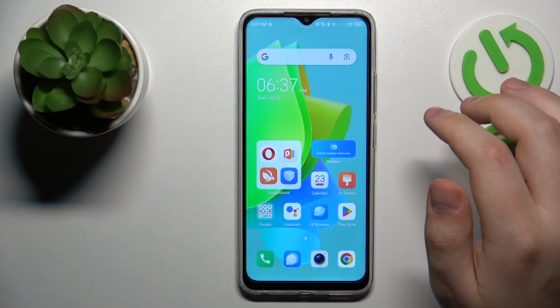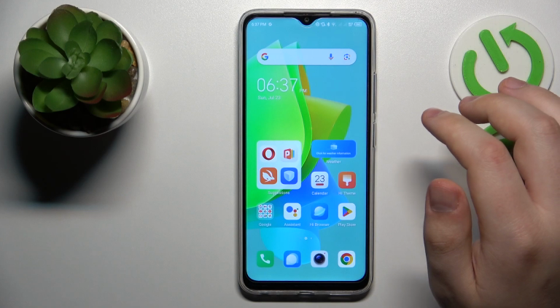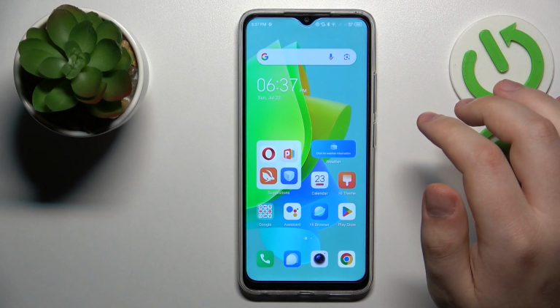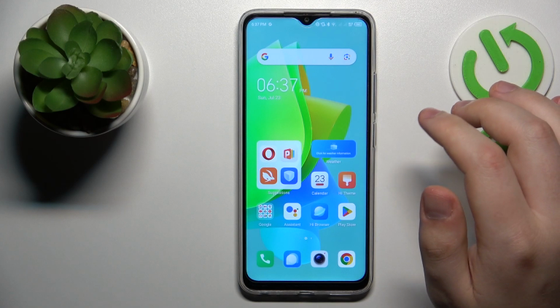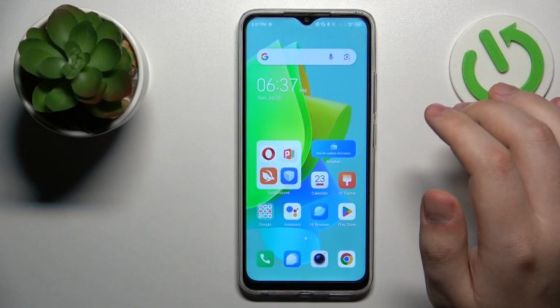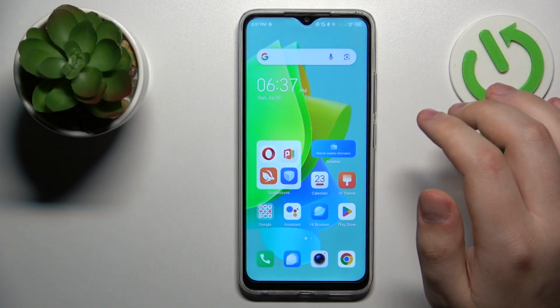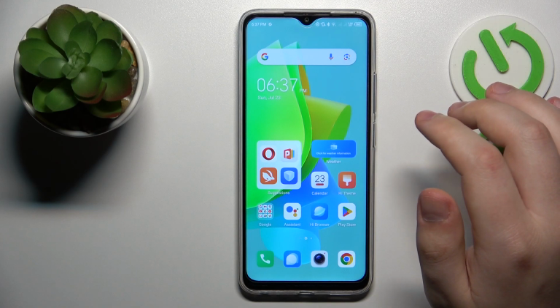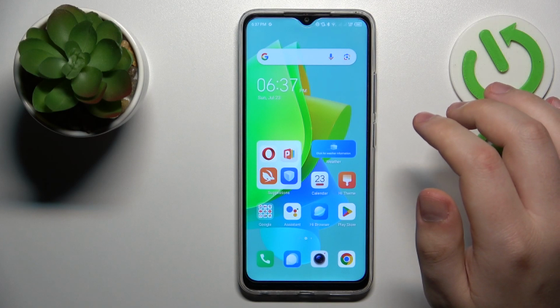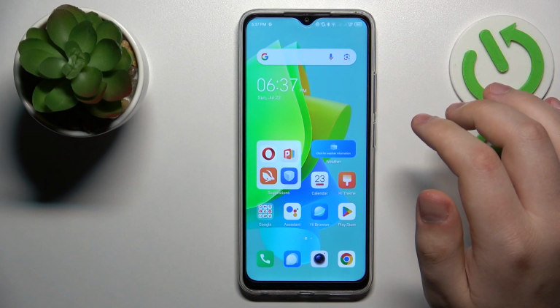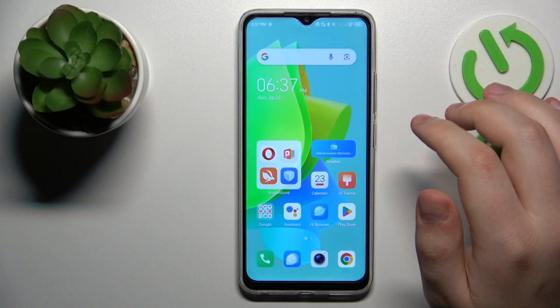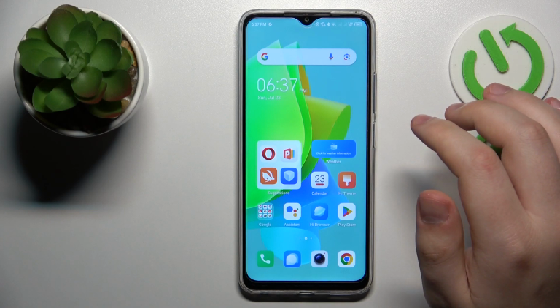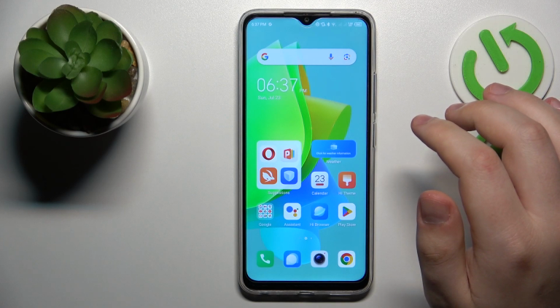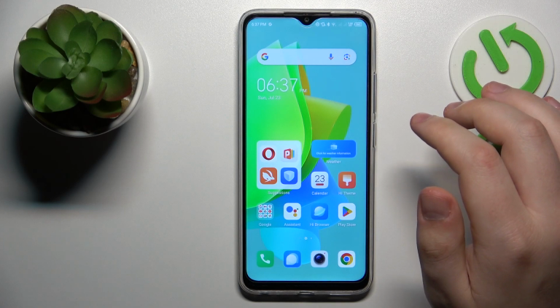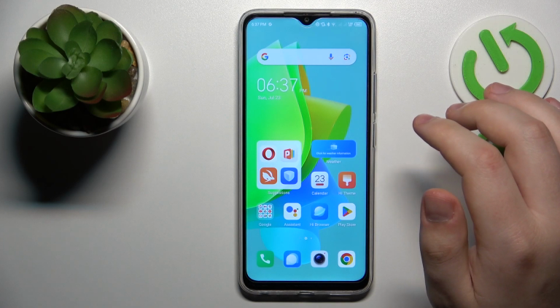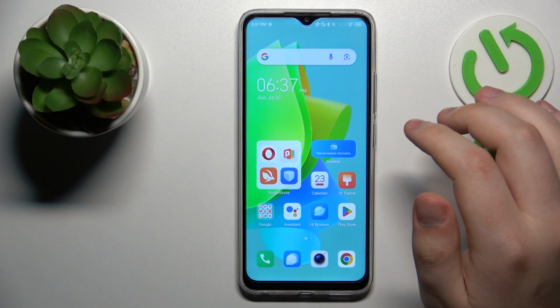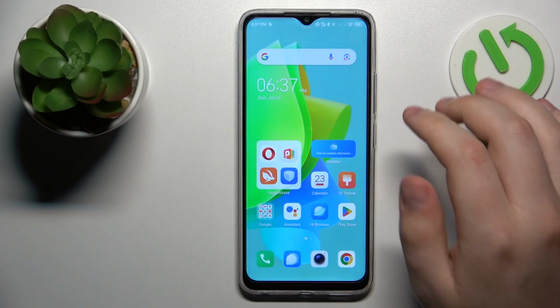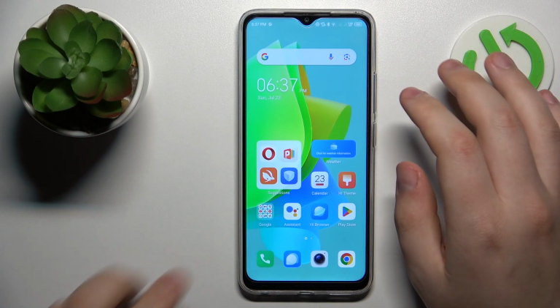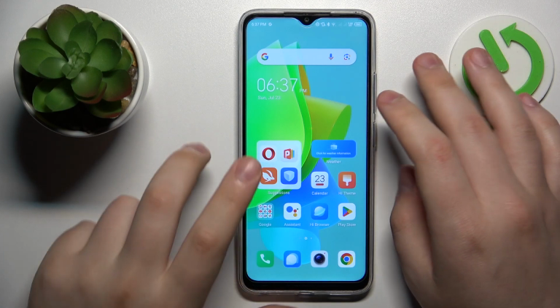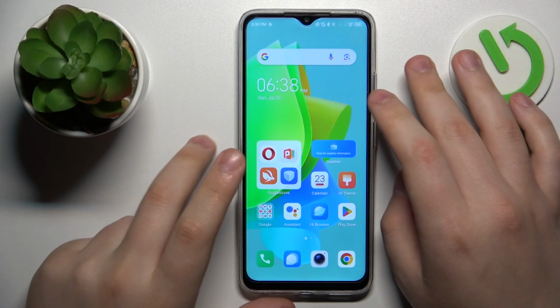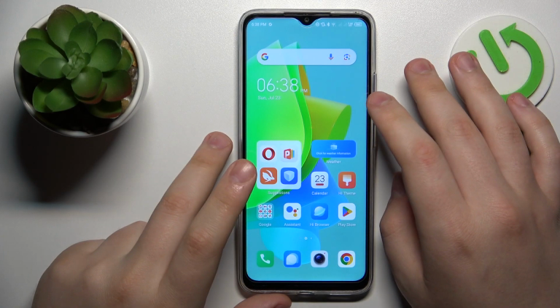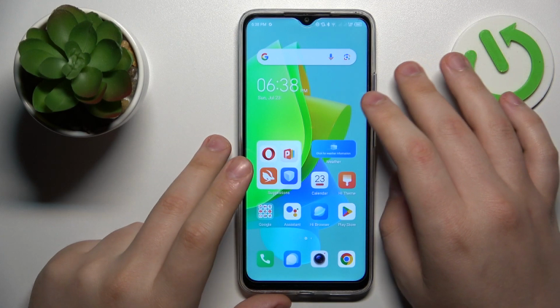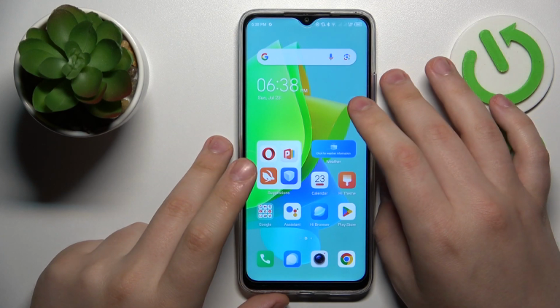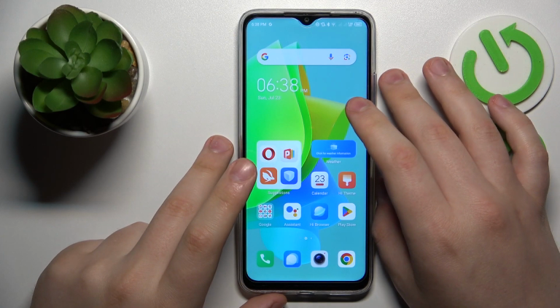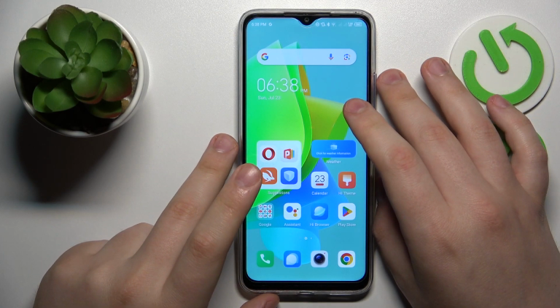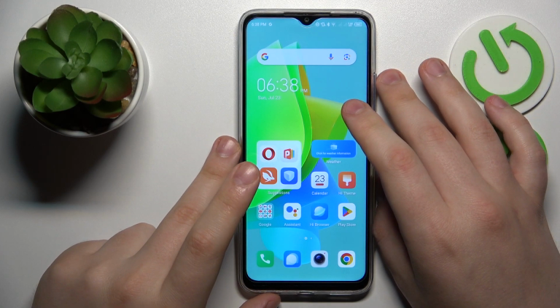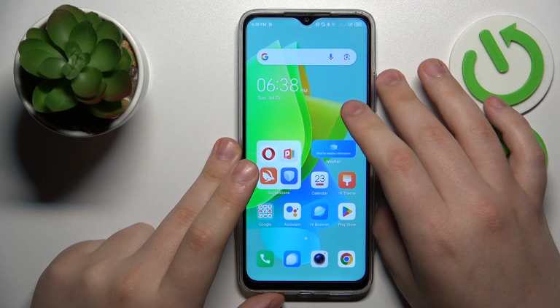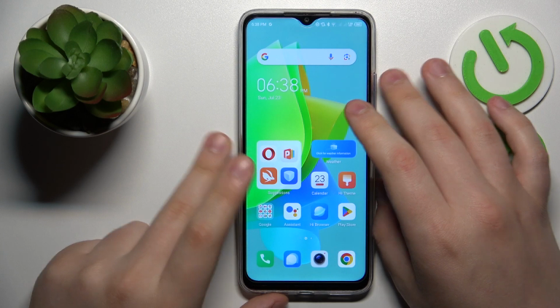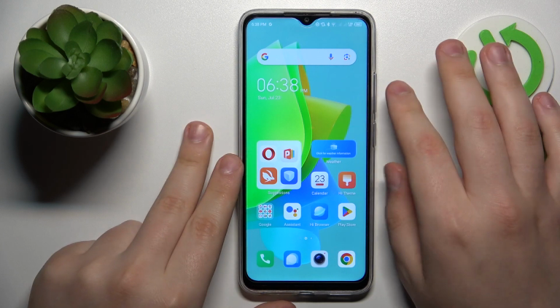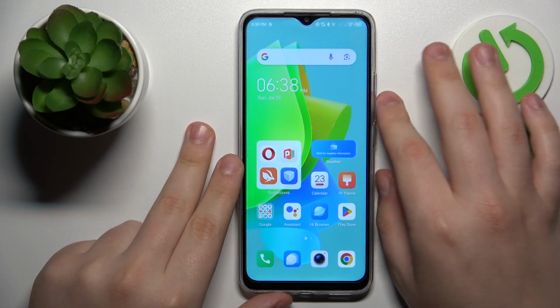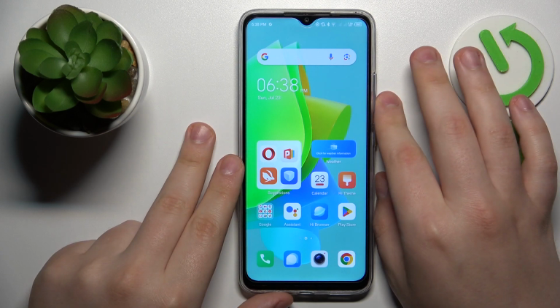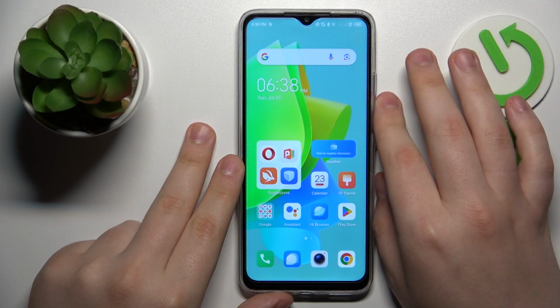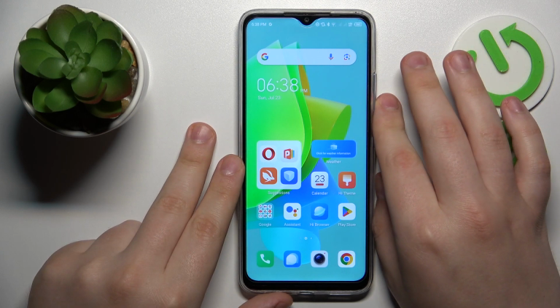This is TechnoSpark Go, and today I would like to show how you can set up and use the Nearby Share feature on this device.